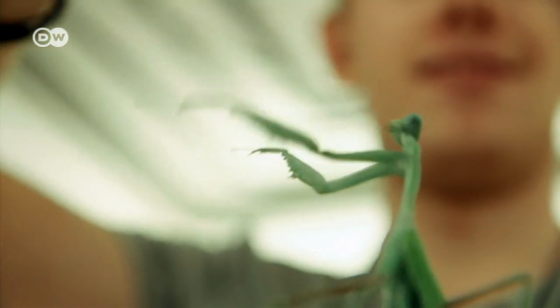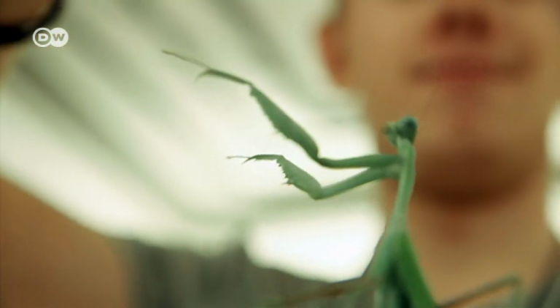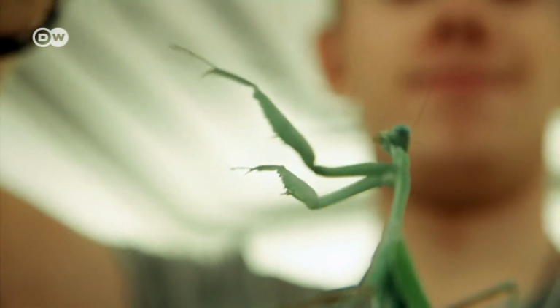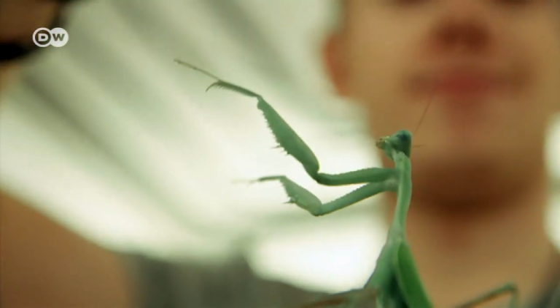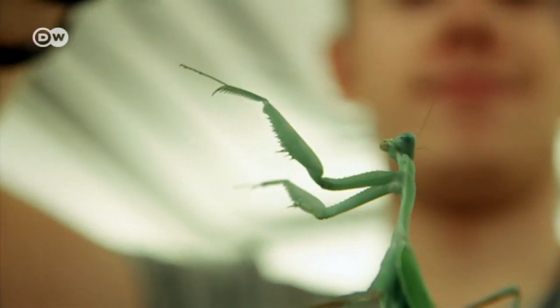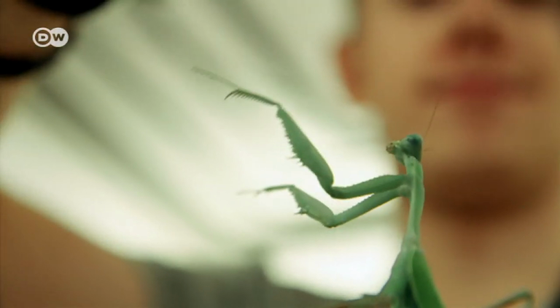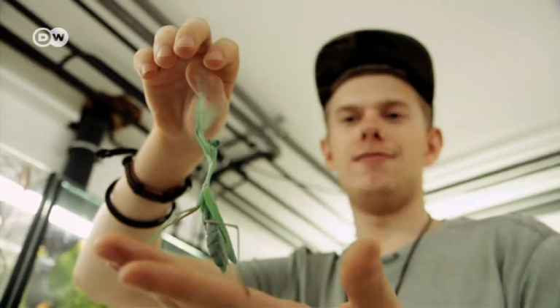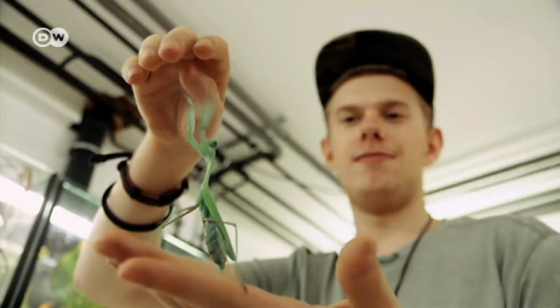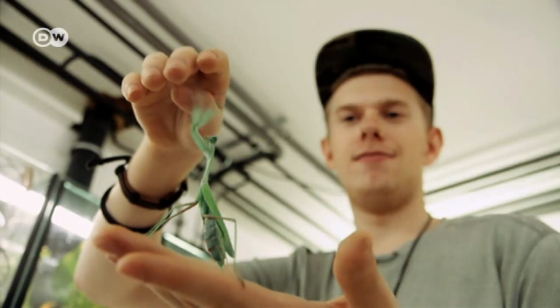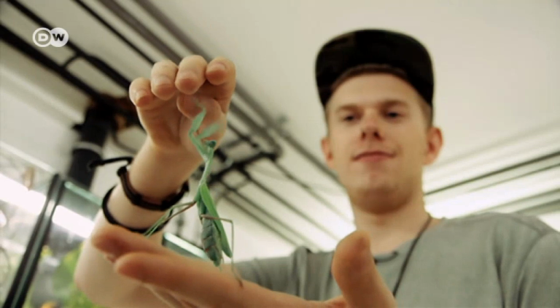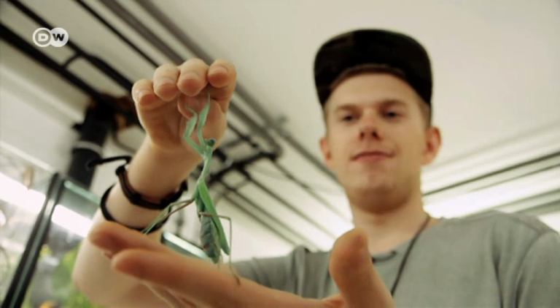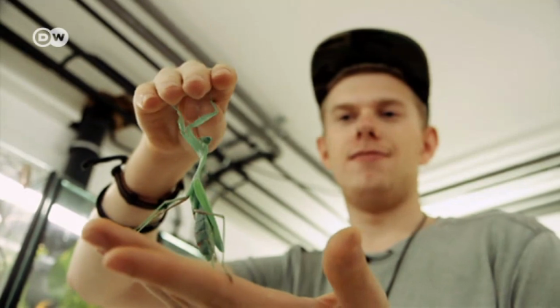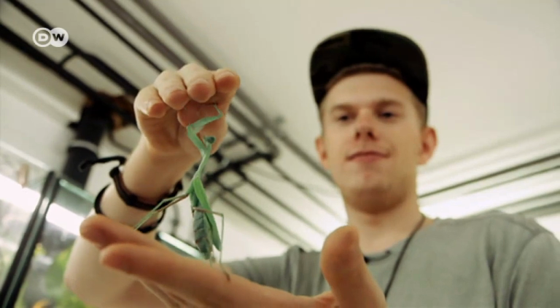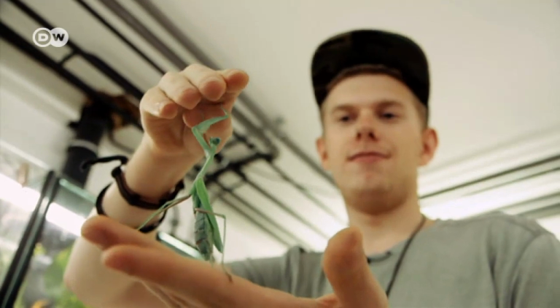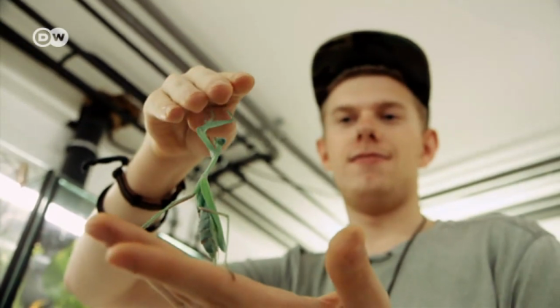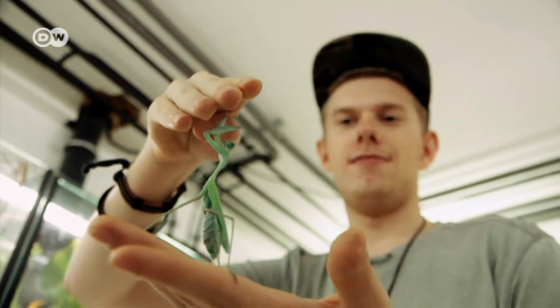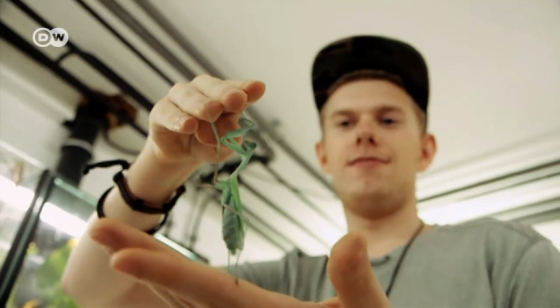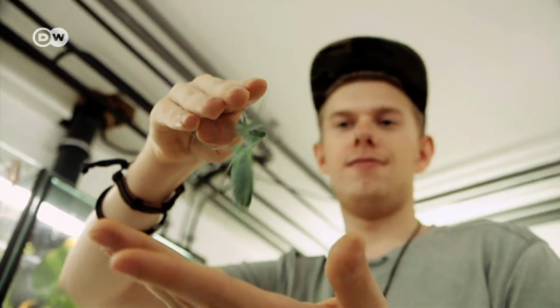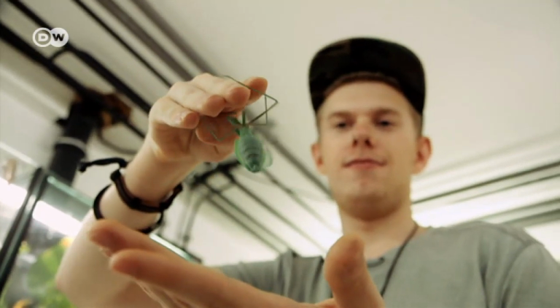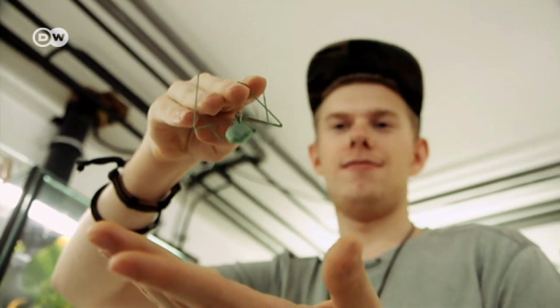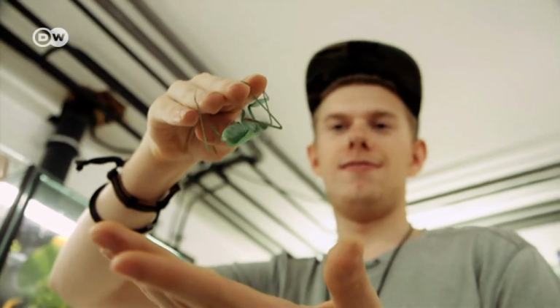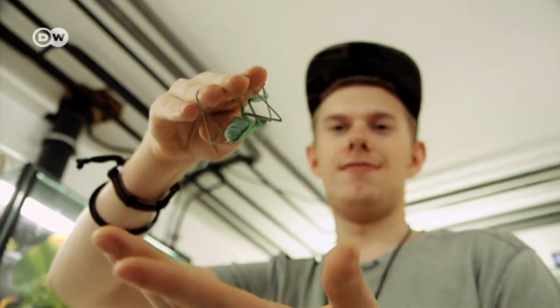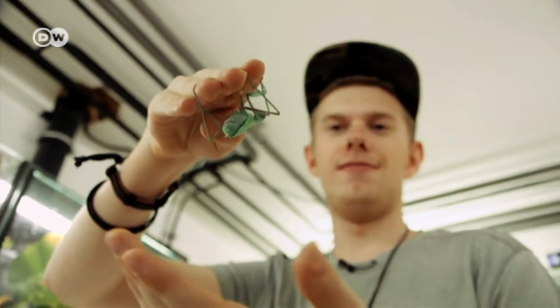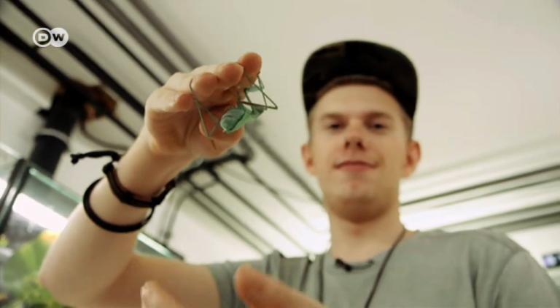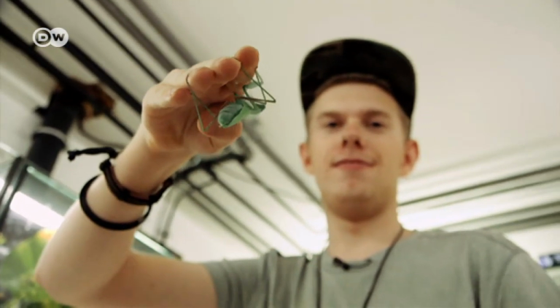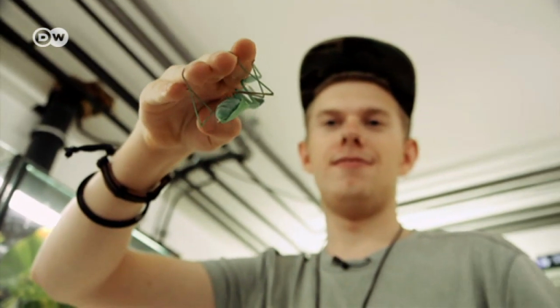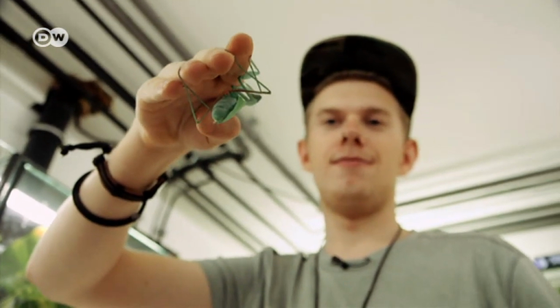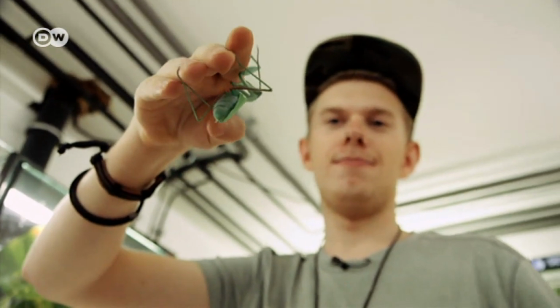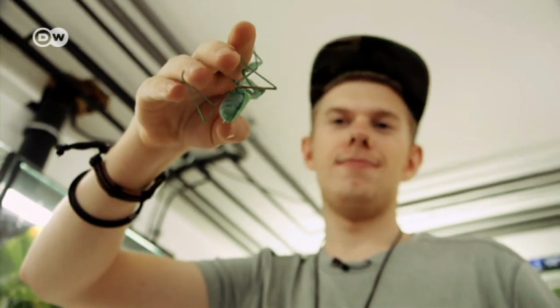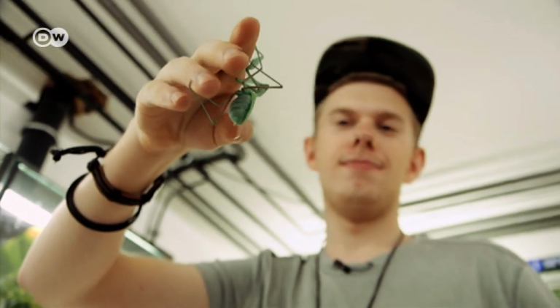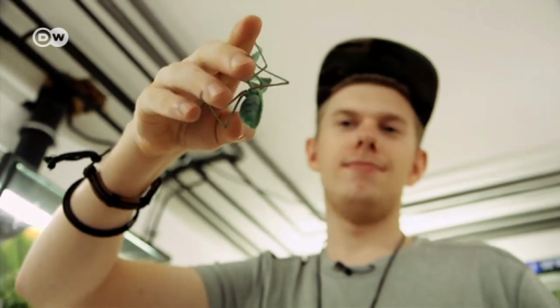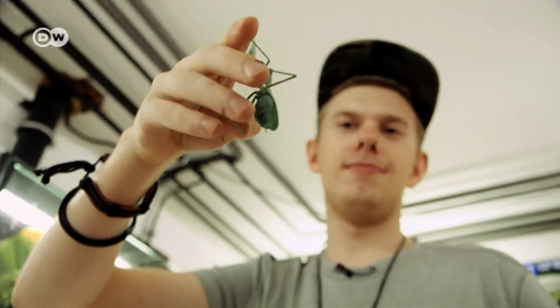Insects — for many people, they're a major turn-off. But for Adrian Kozakiewicz, they're the most exciting creatures in the world.